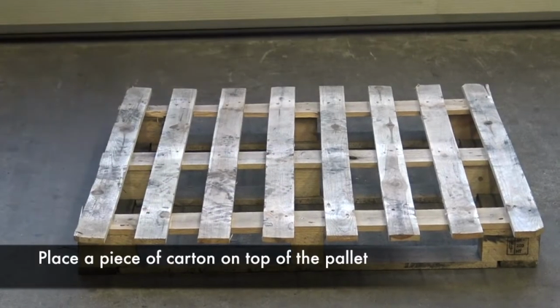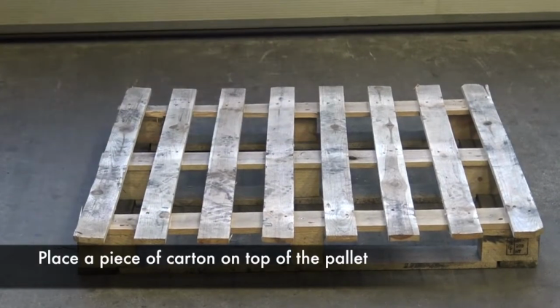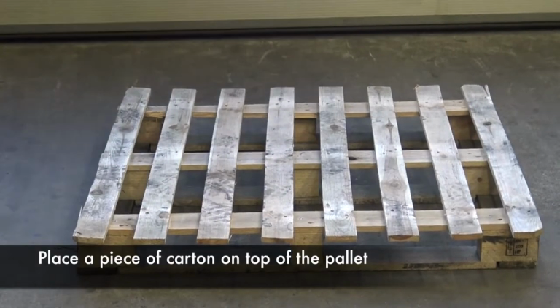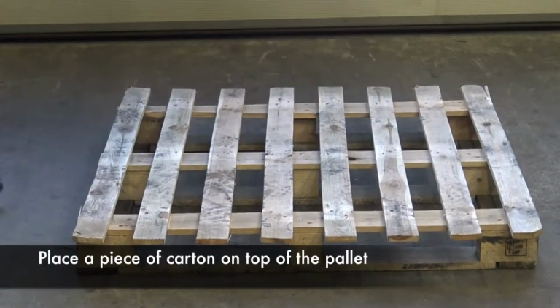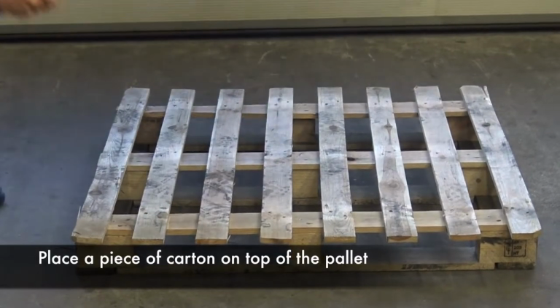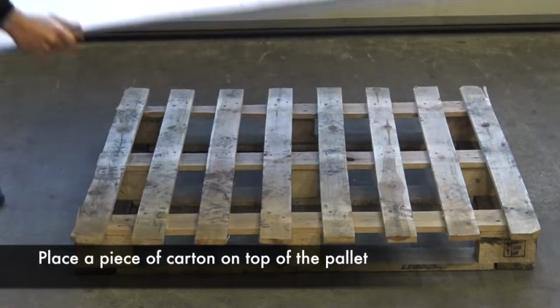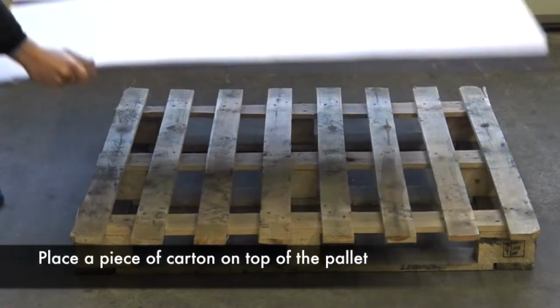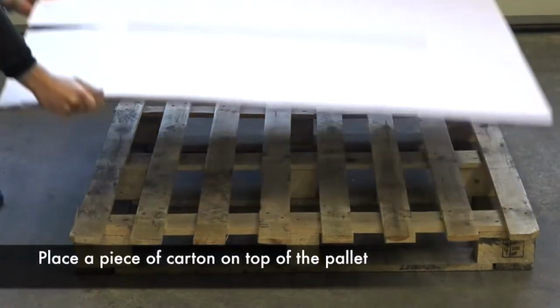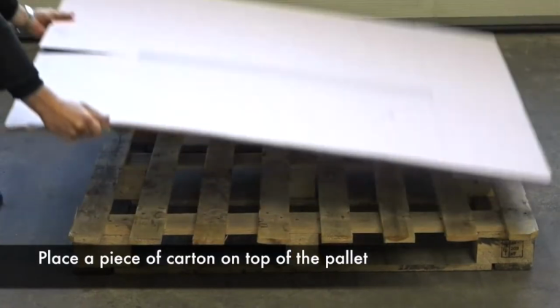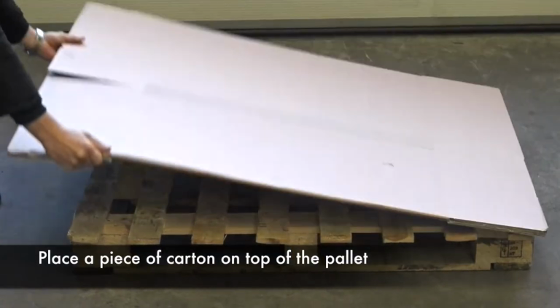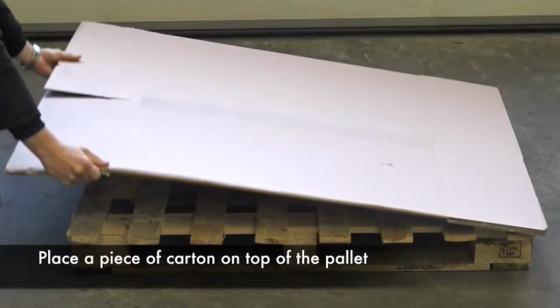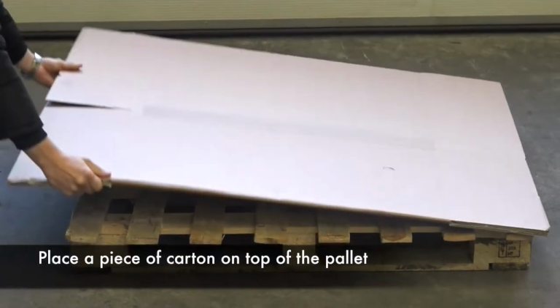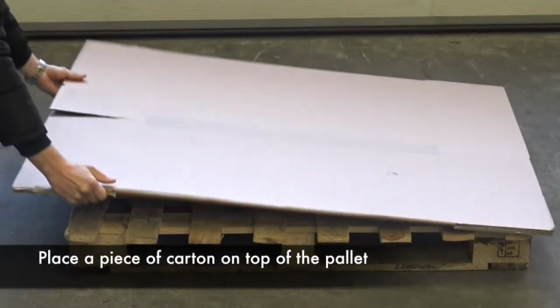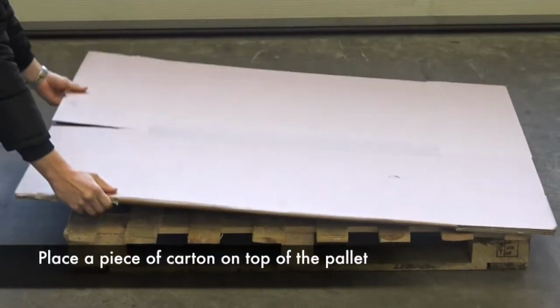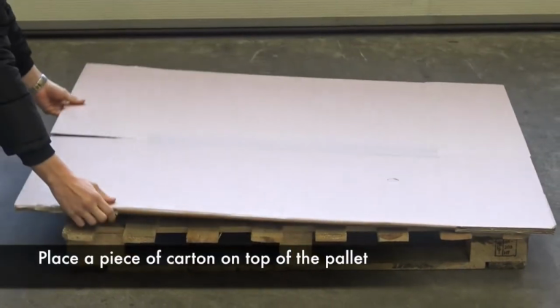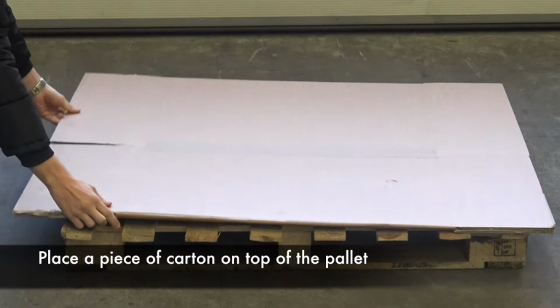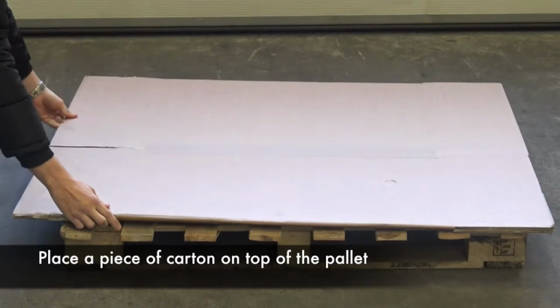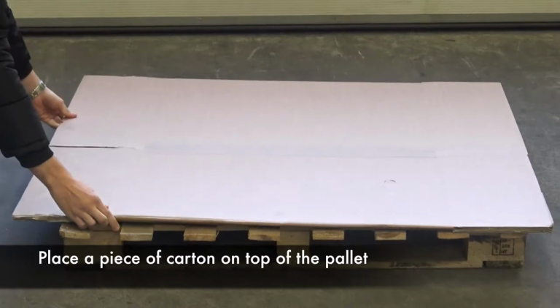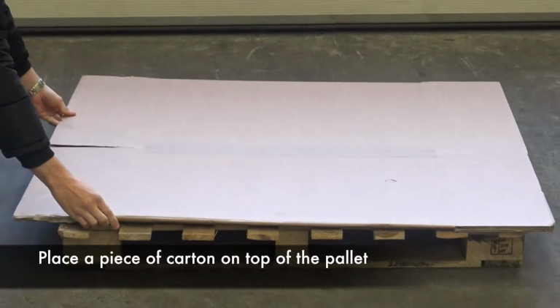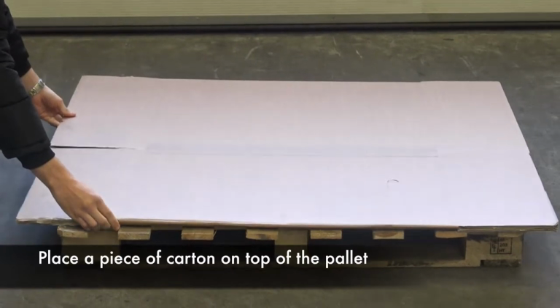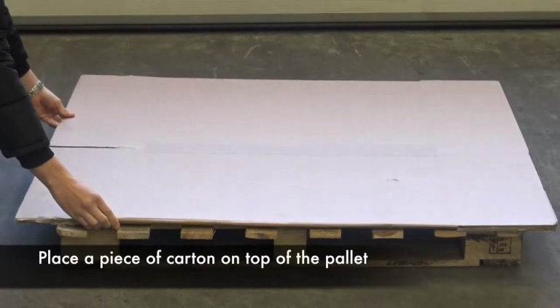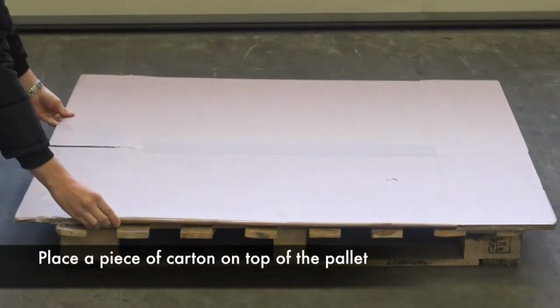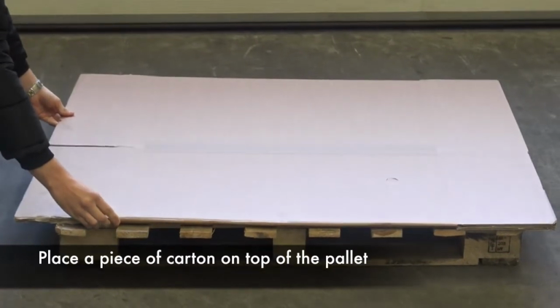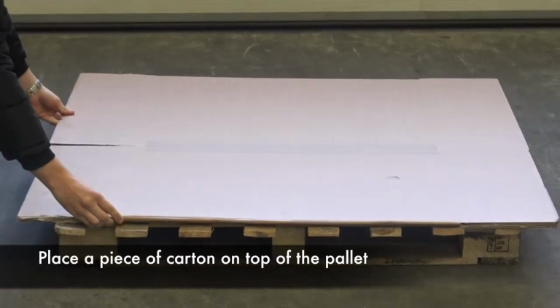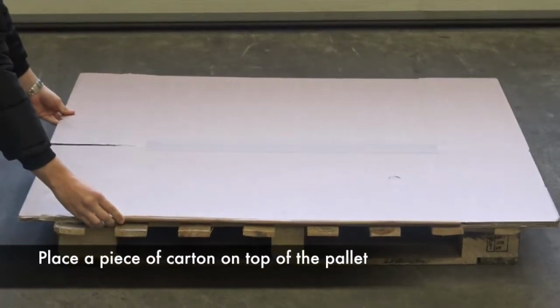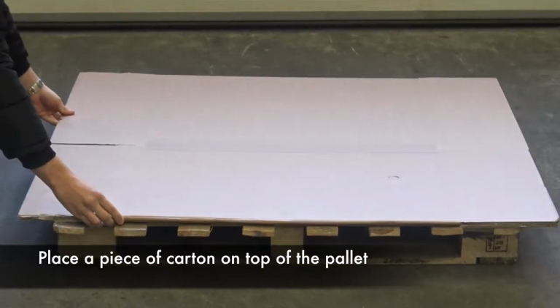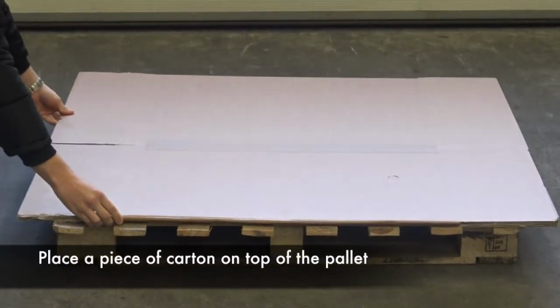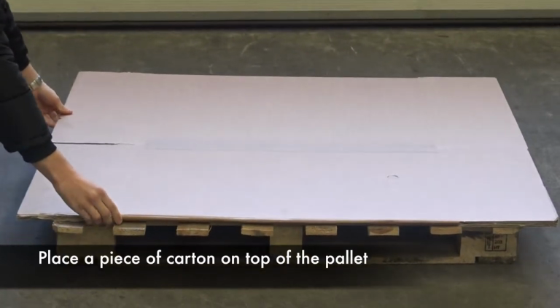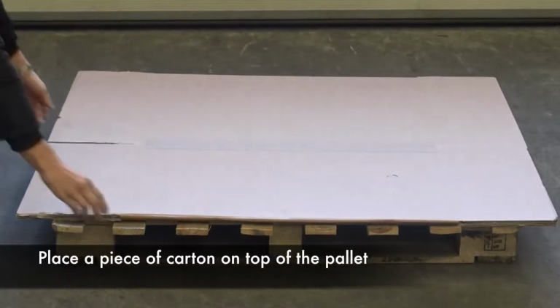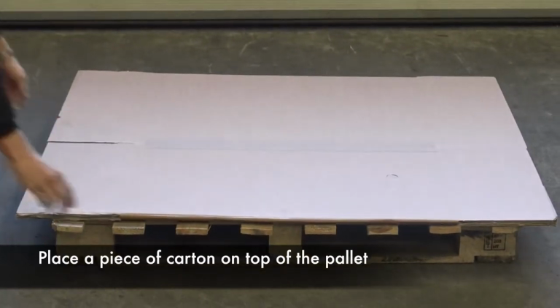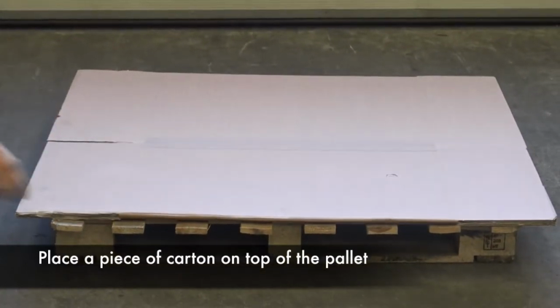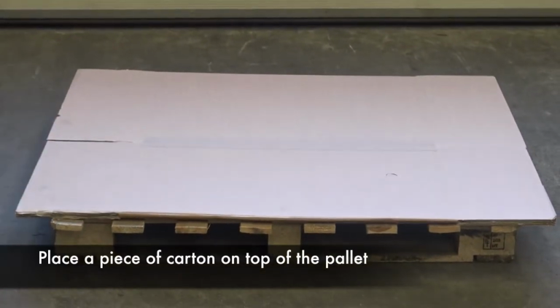Place a piece of carton on top of the pallet. This is to avoid puncturing of the liner.